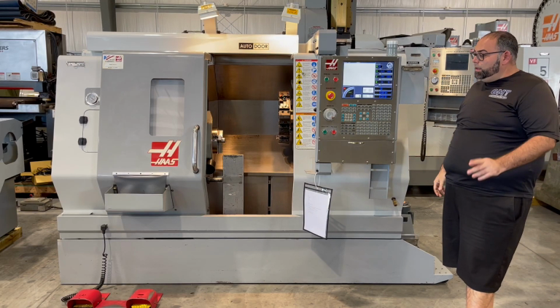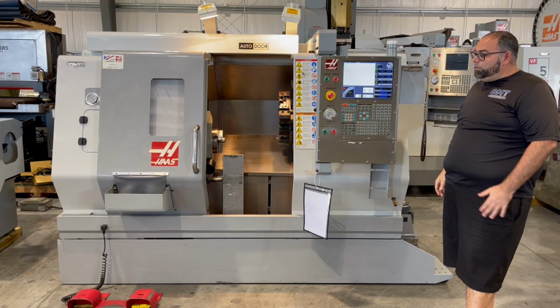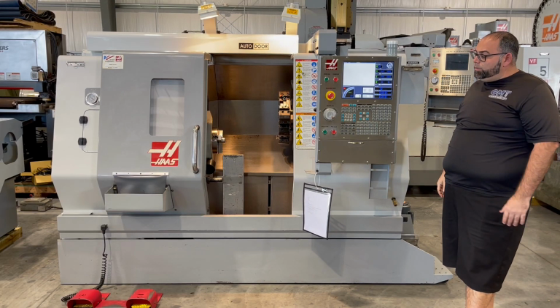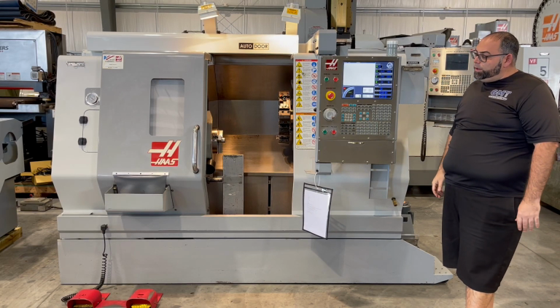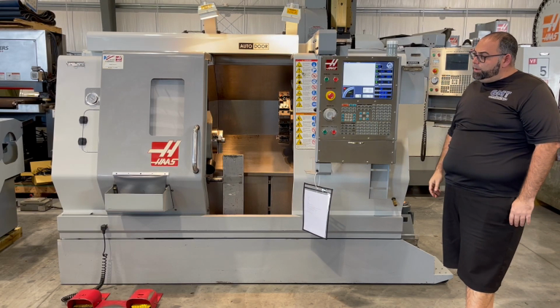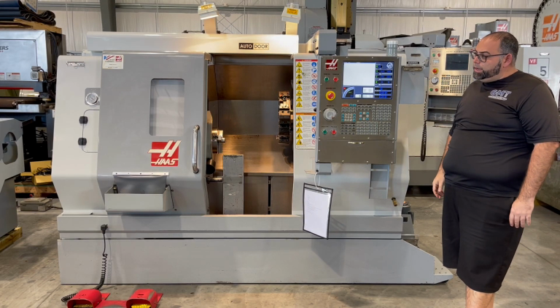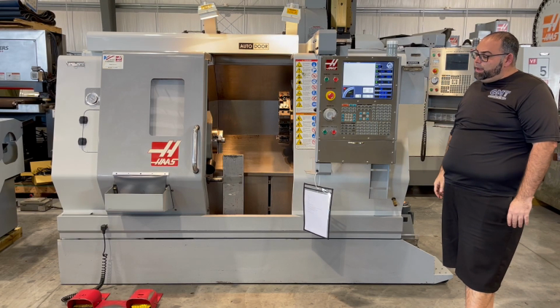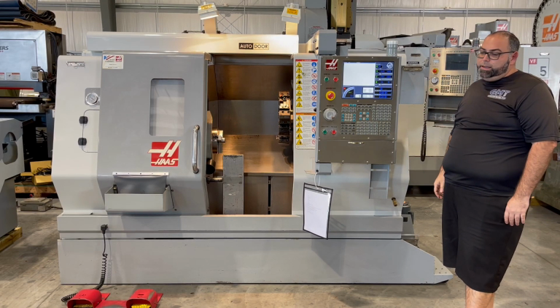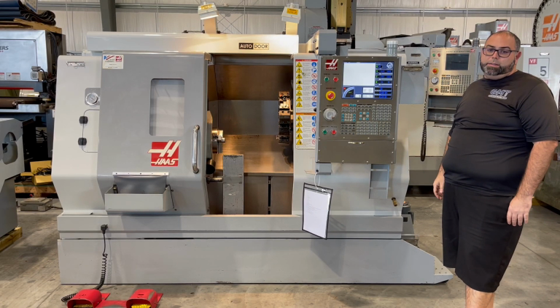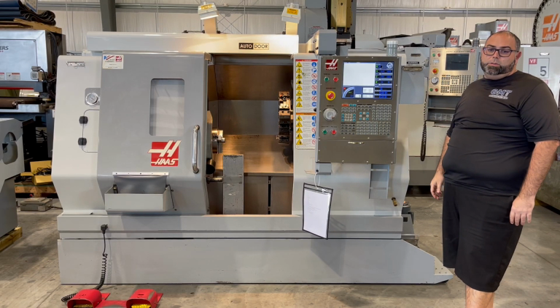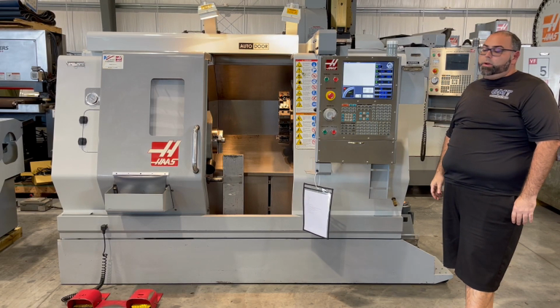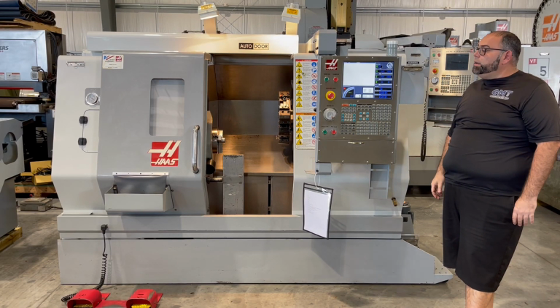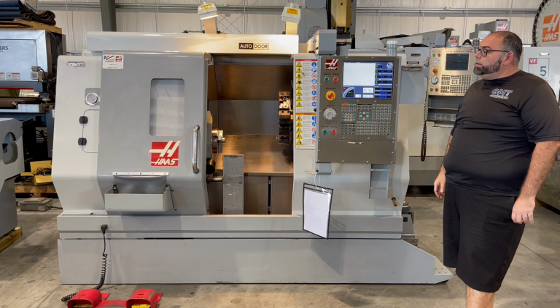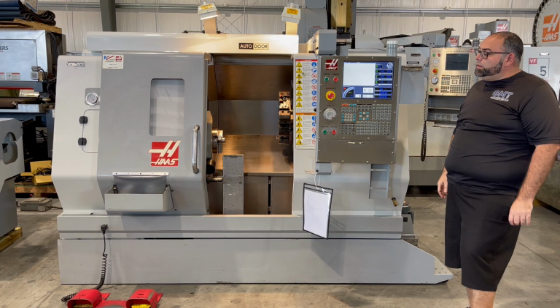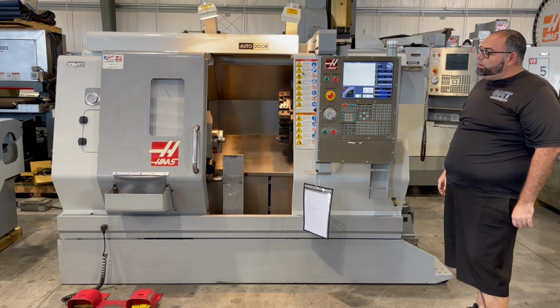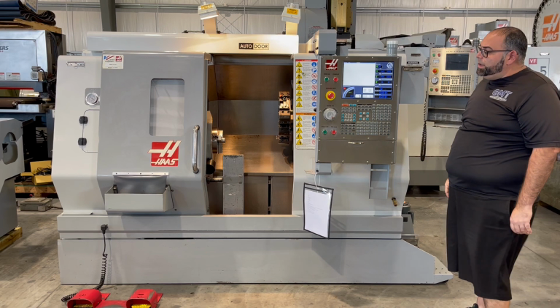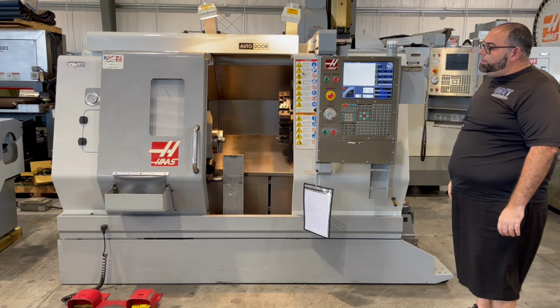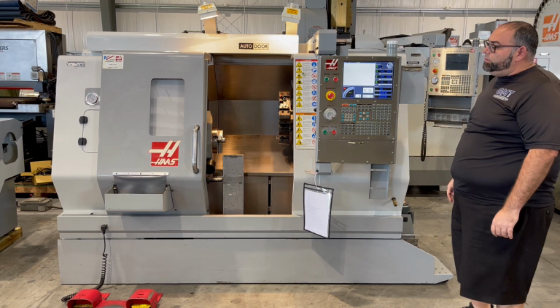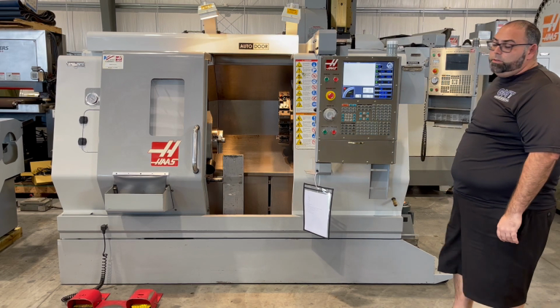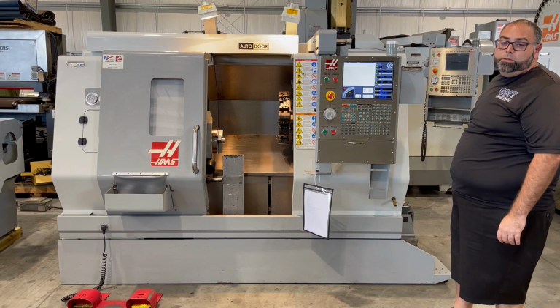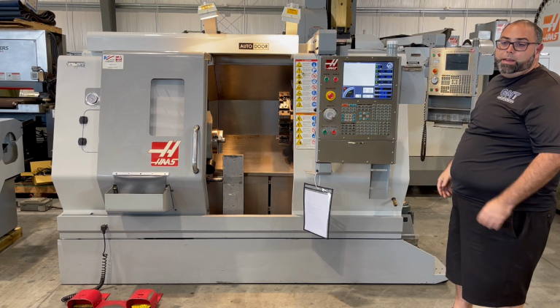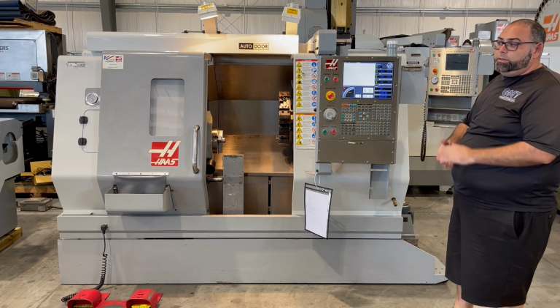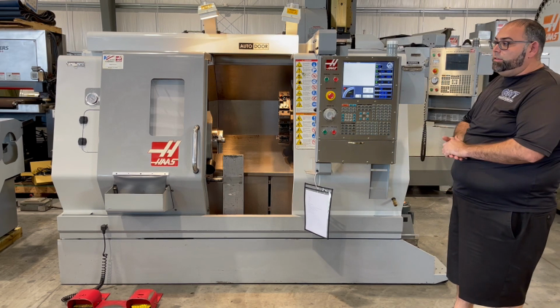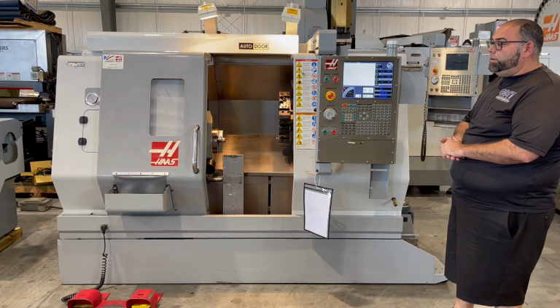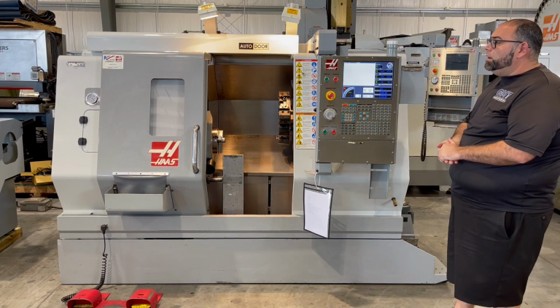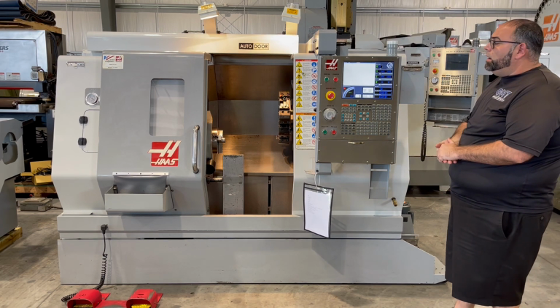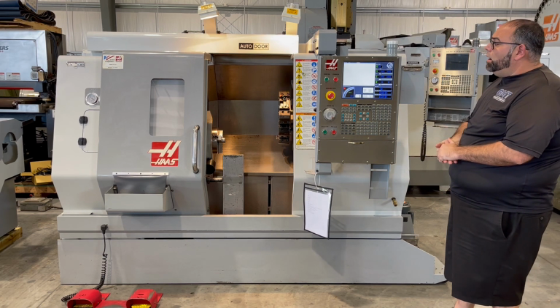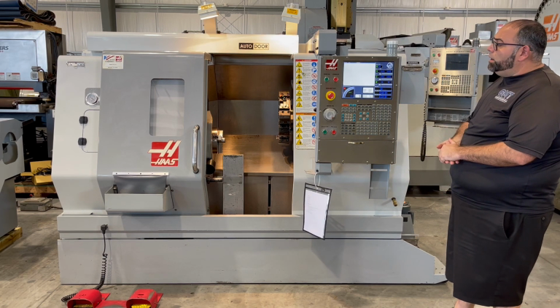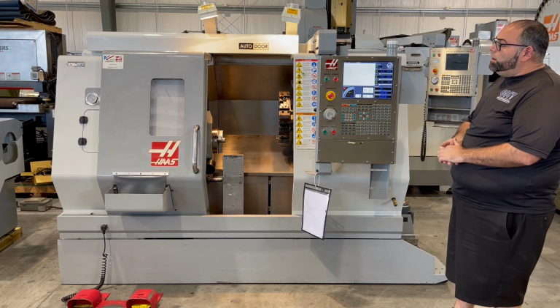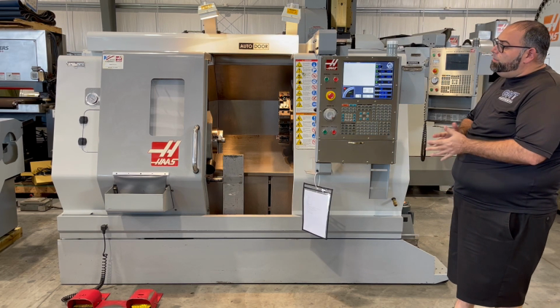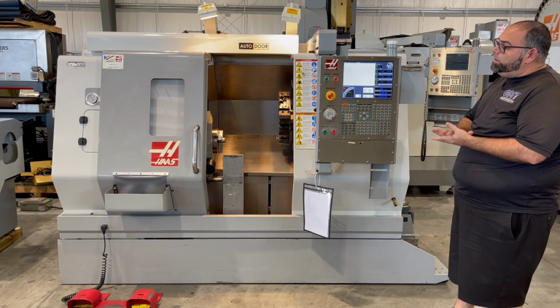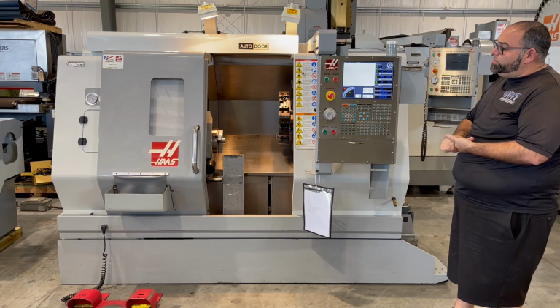The following video is a Haas SL20 CNC lathe. This unit is new 2007. We're going to run a brief demonstration.